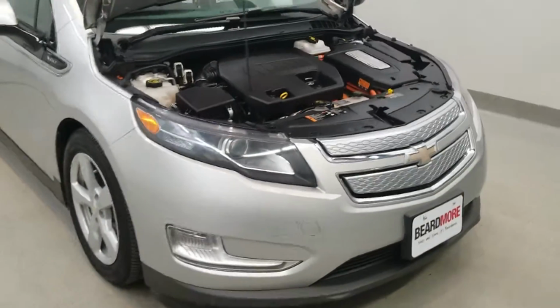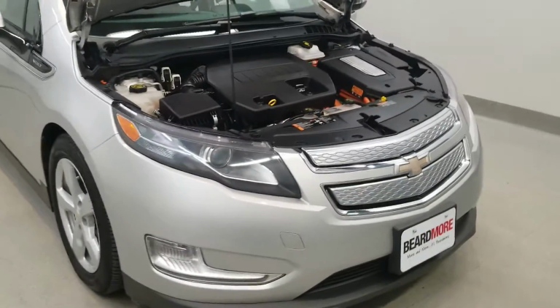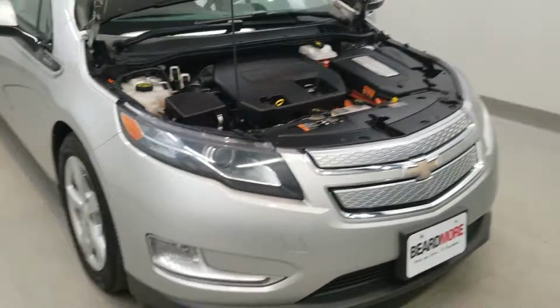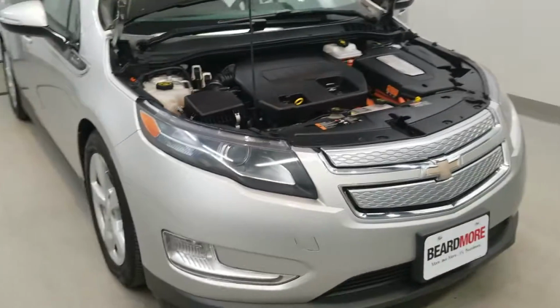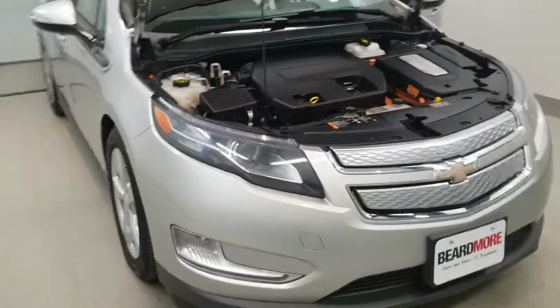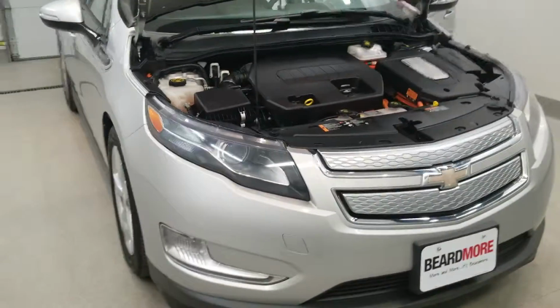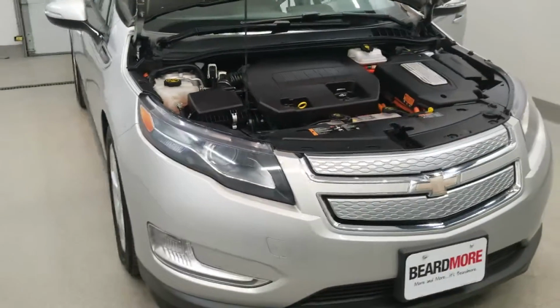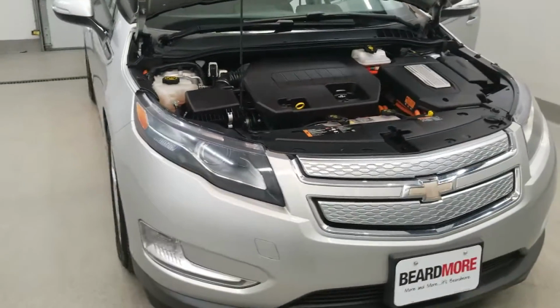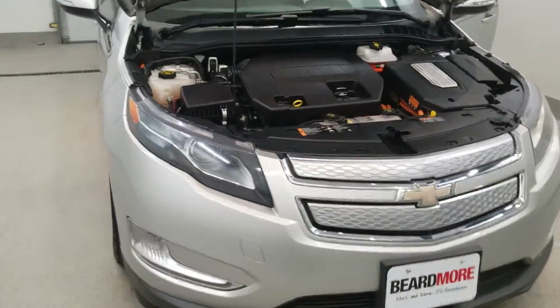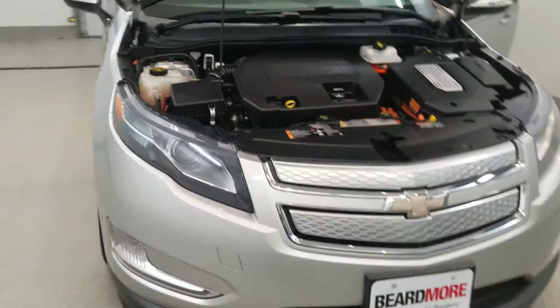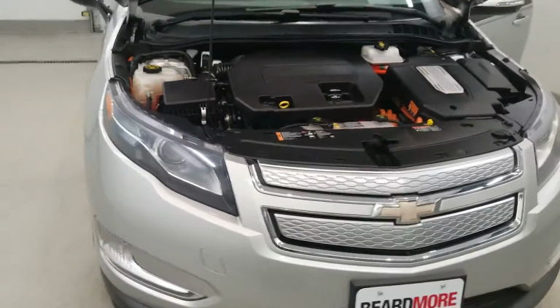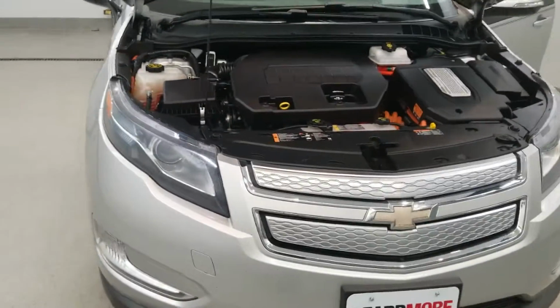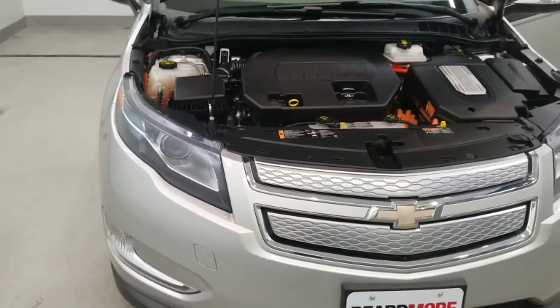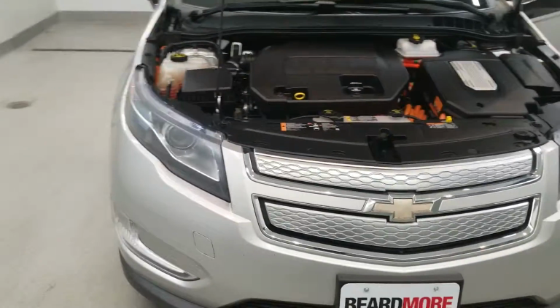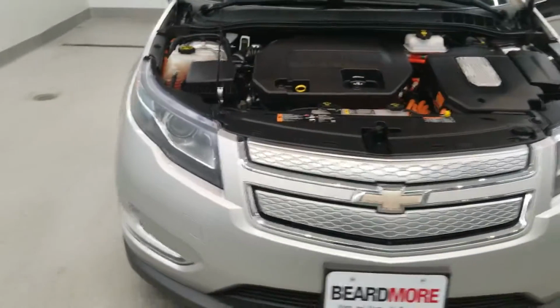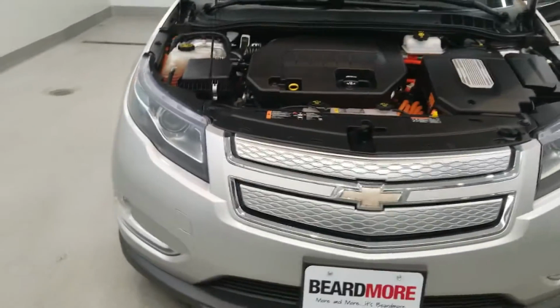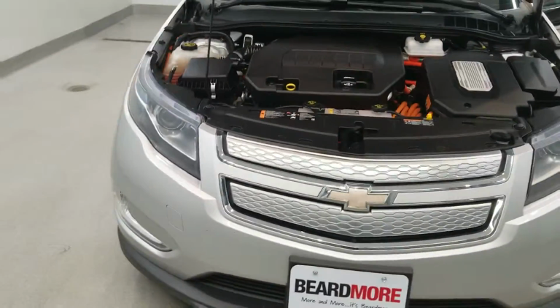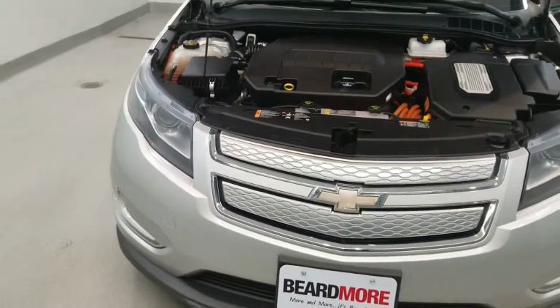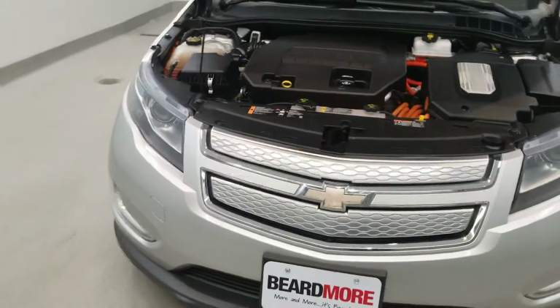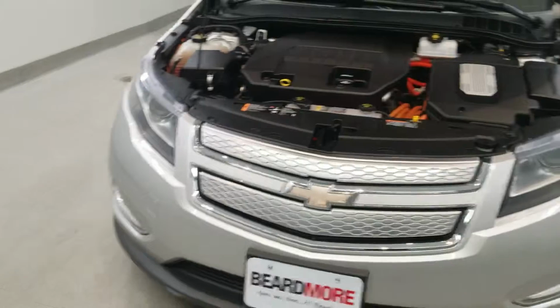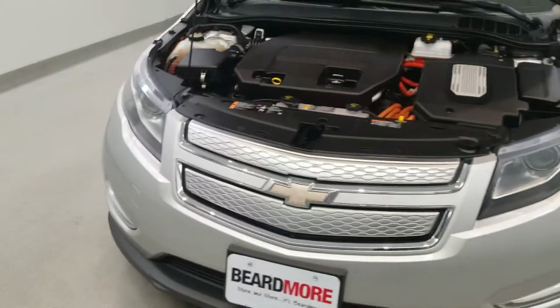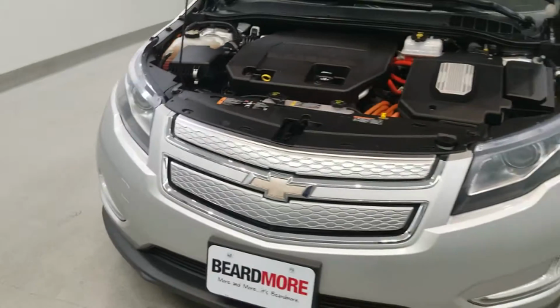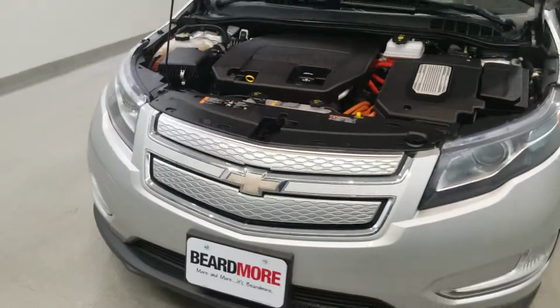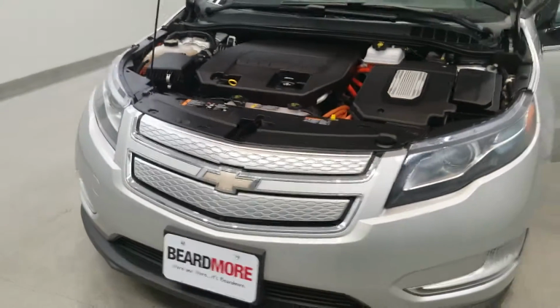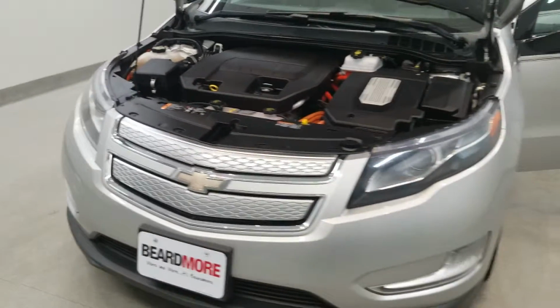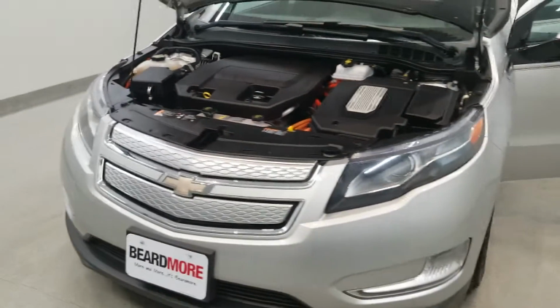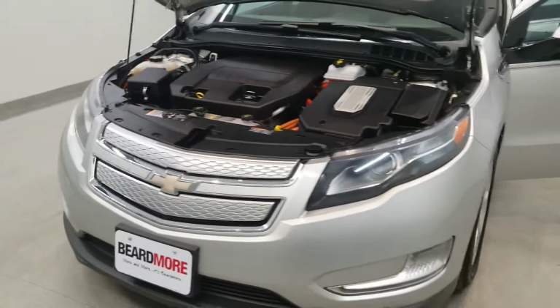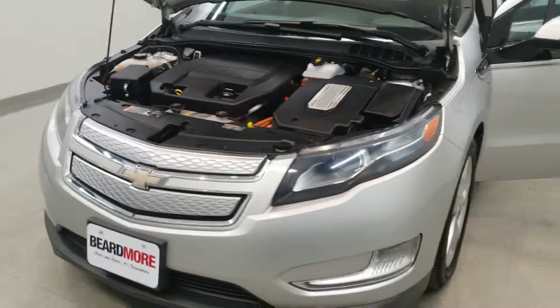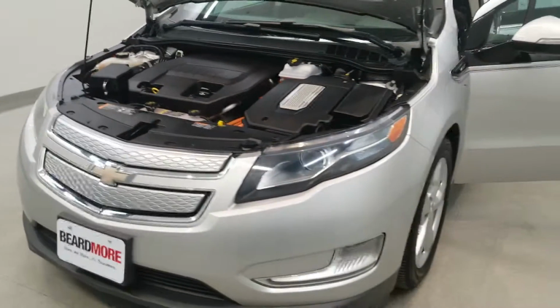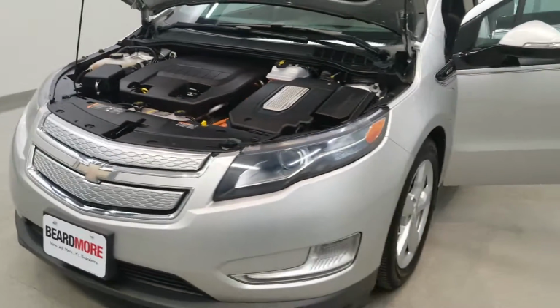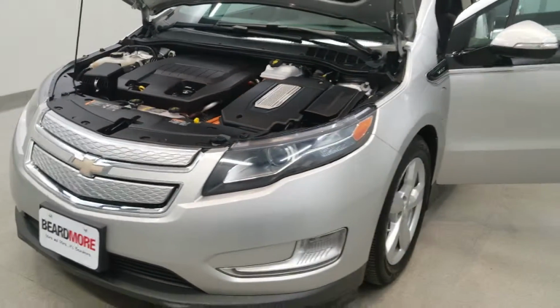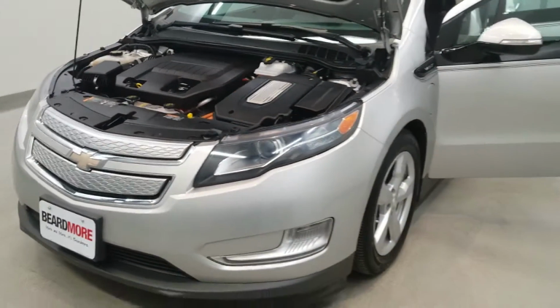This vehicle has been fully serviced, fully detailed, and is priced competitively with low mileage. It gets 35 miles to the gallon in the city and 40 on the highway.